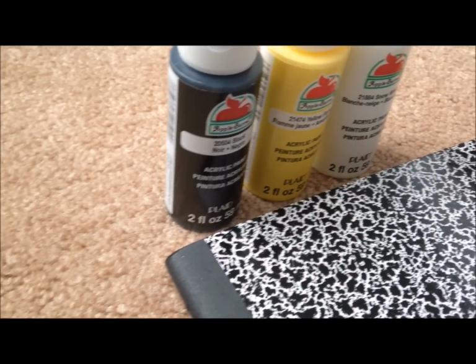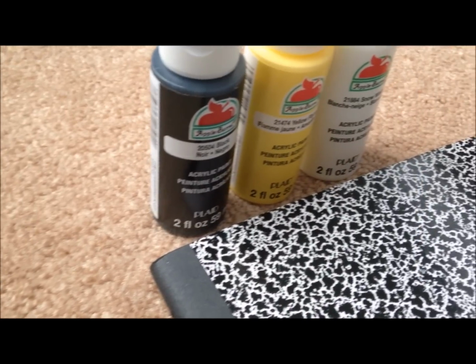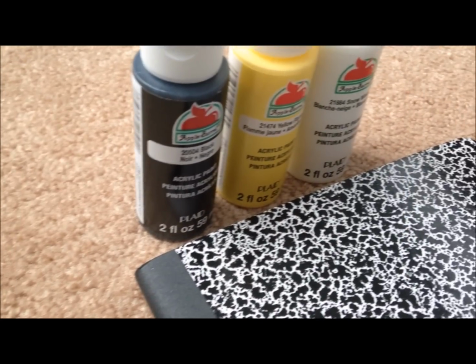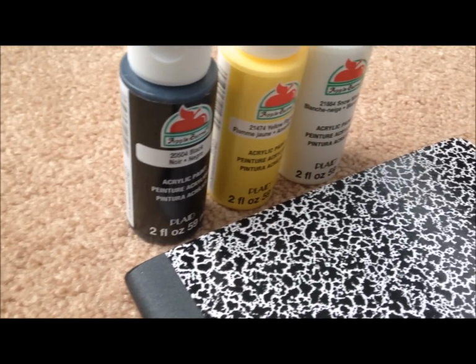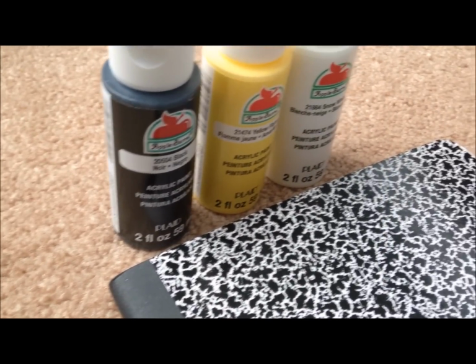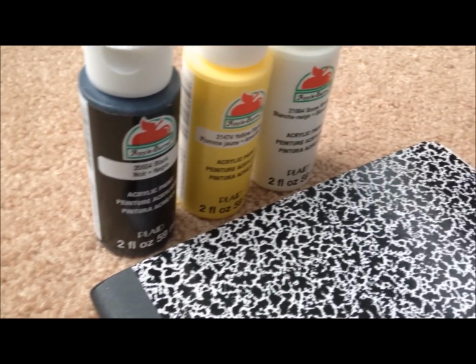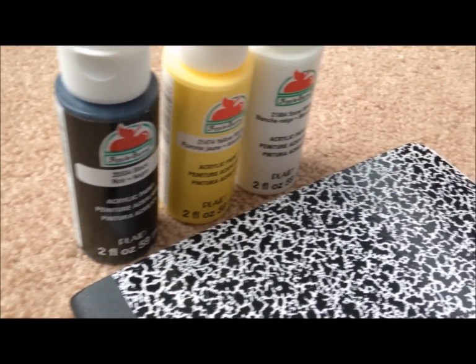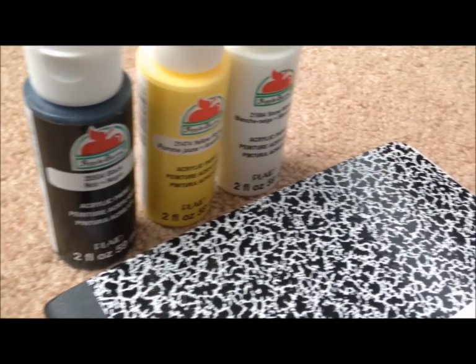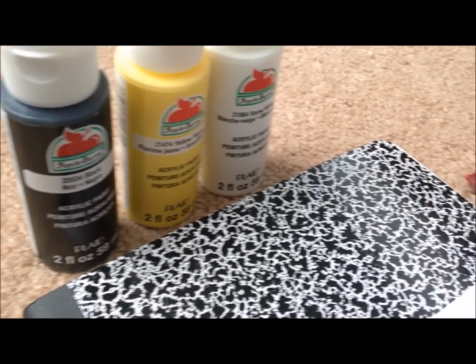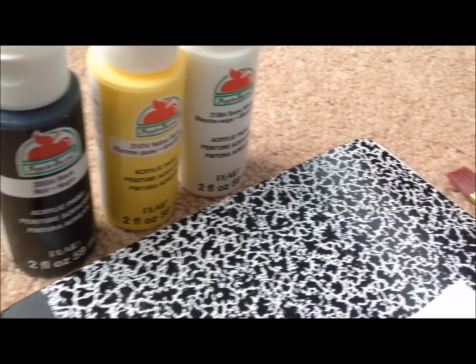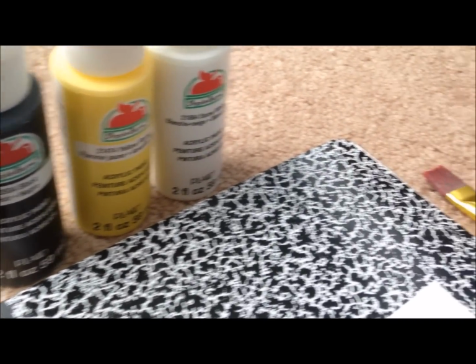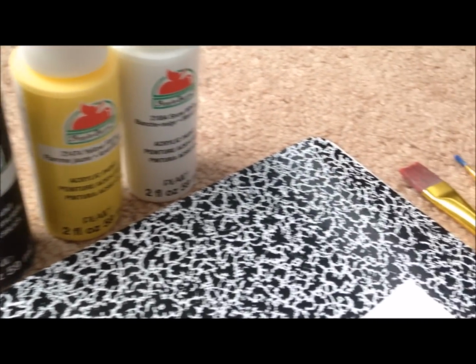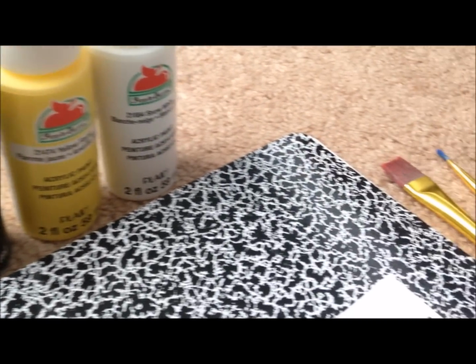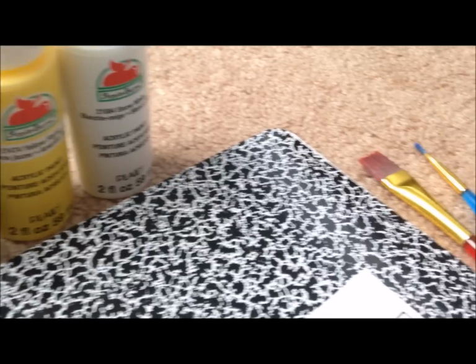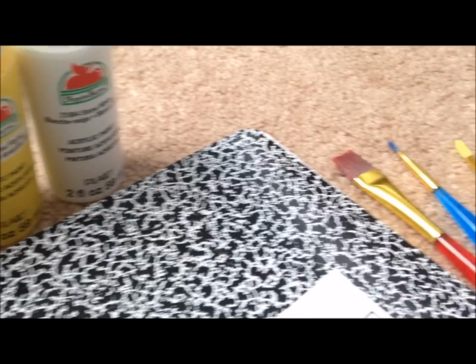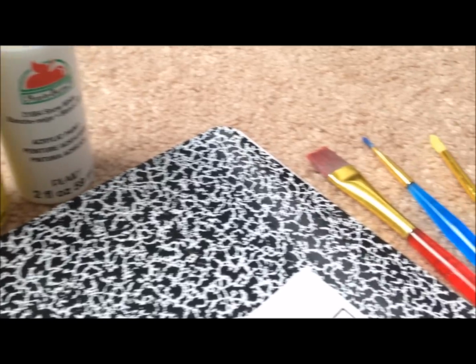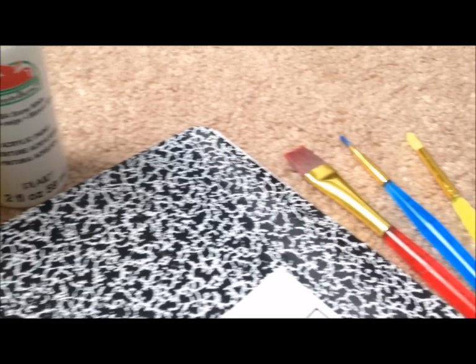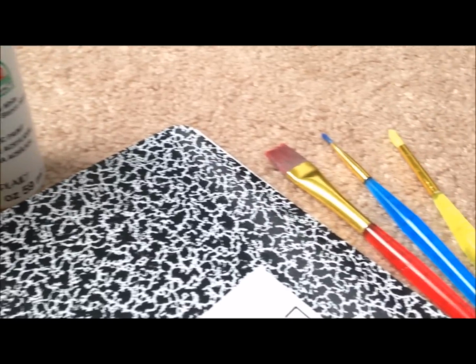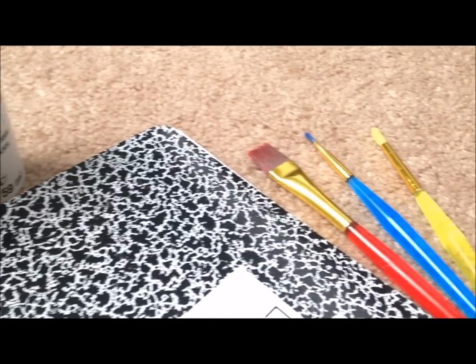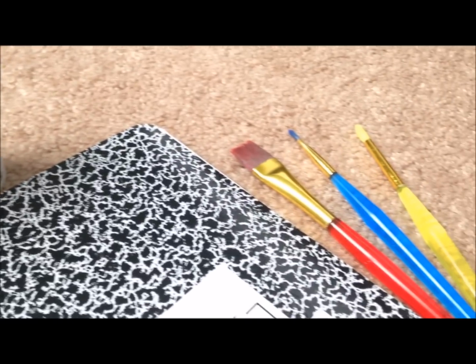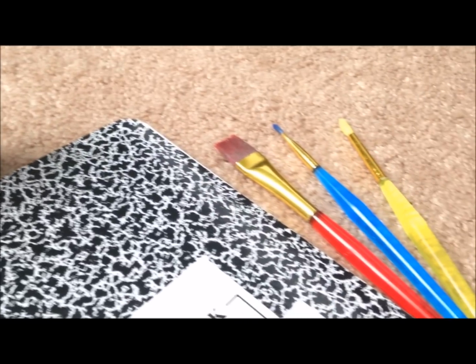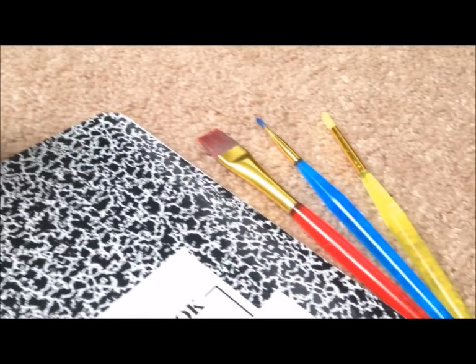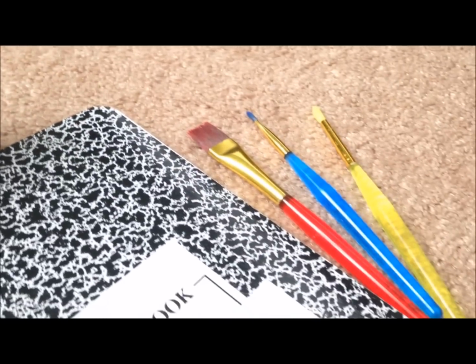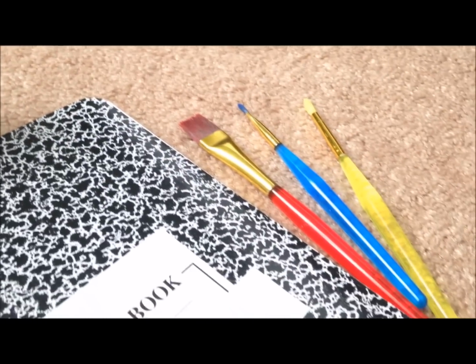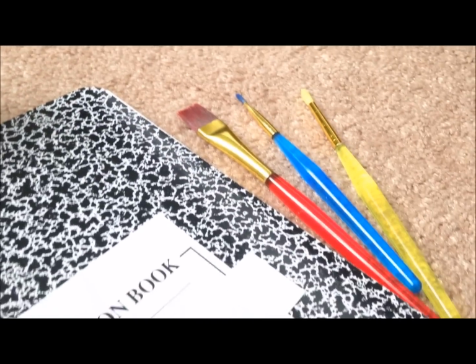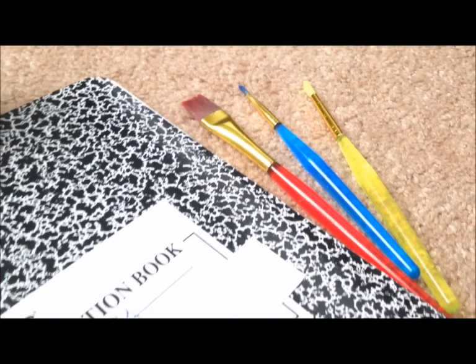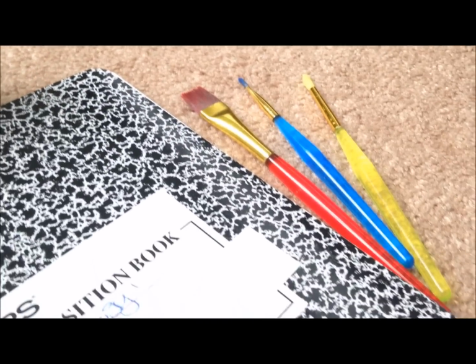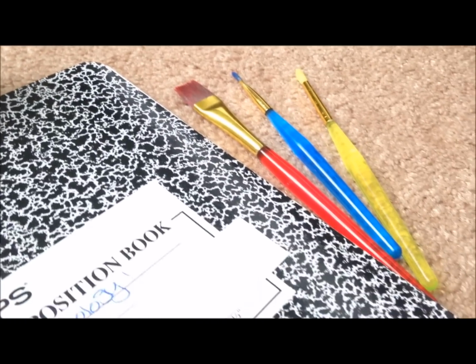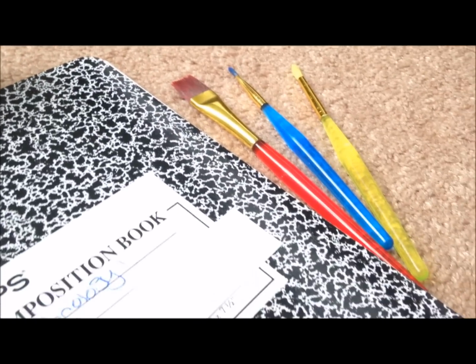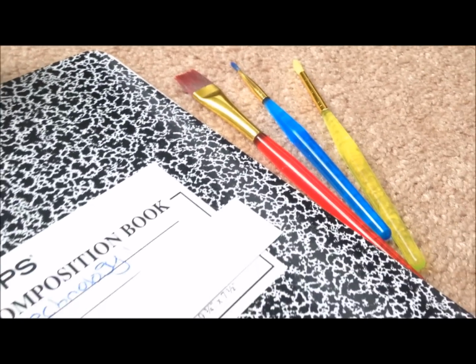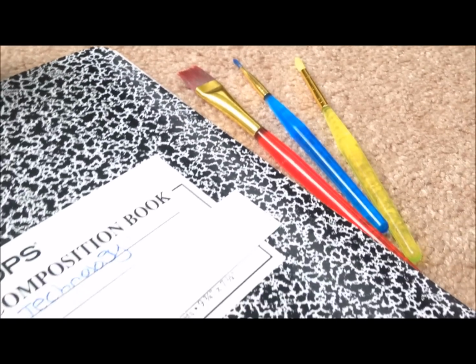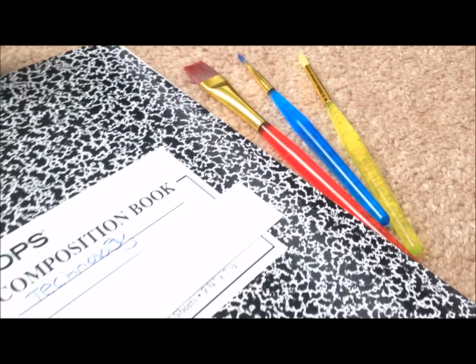Alright, so you're going to need black, yellow, and white paint, some paintbrushes in different sizes, and of course a notebook.